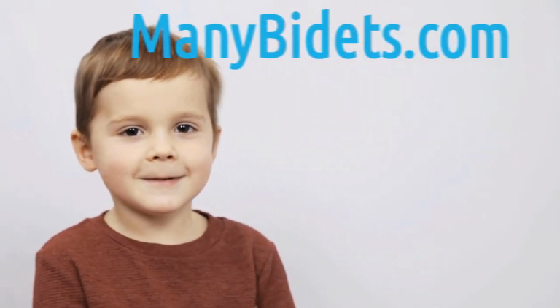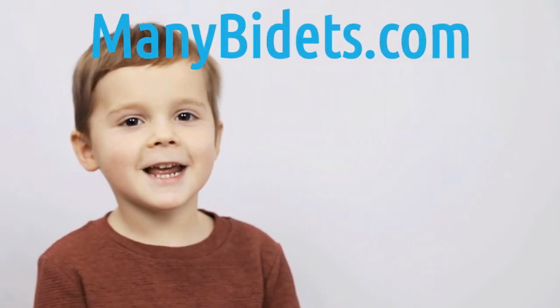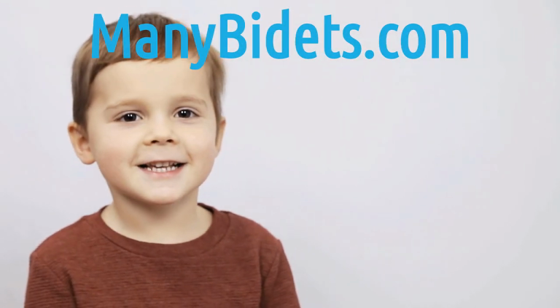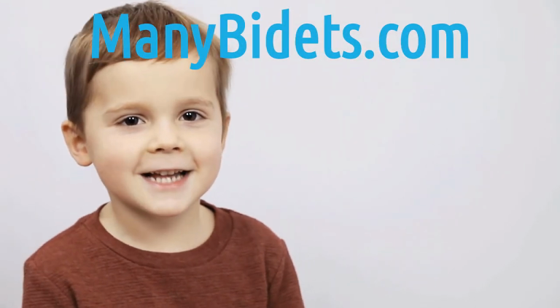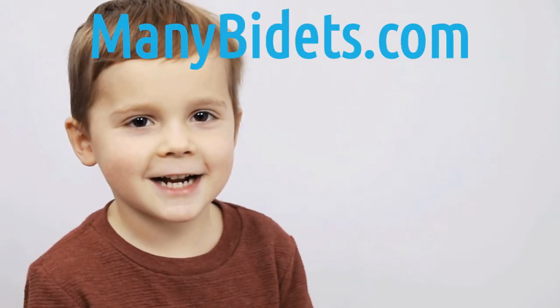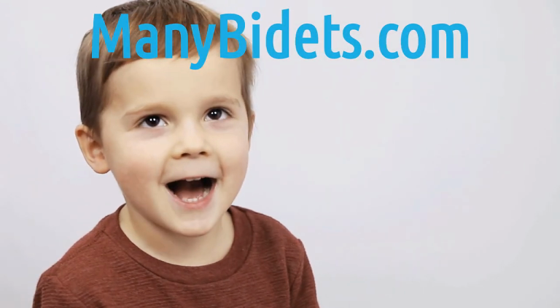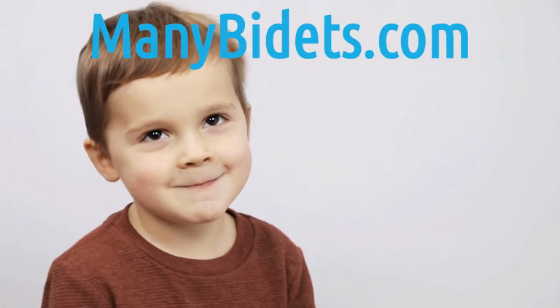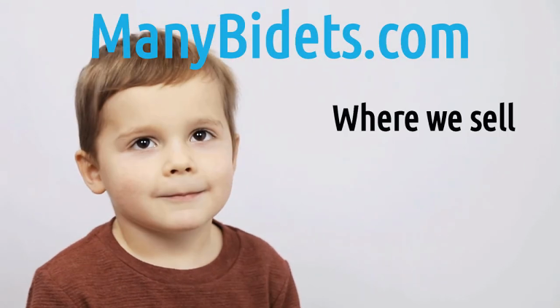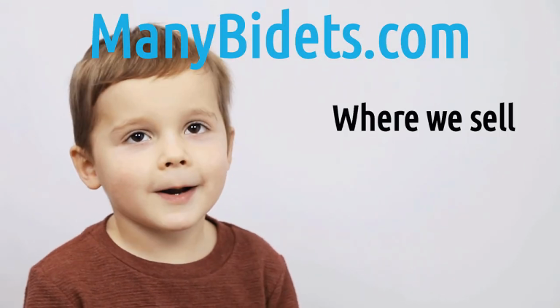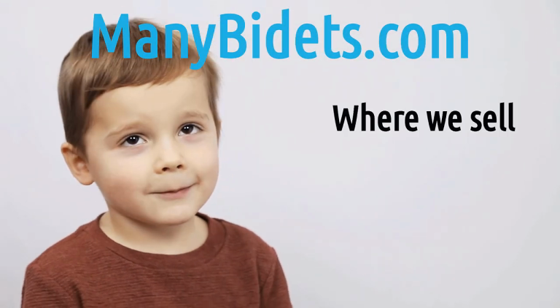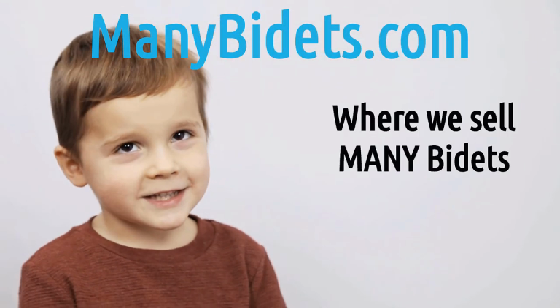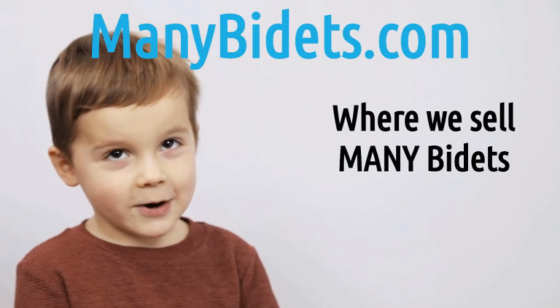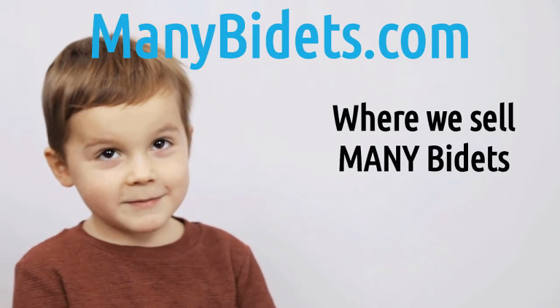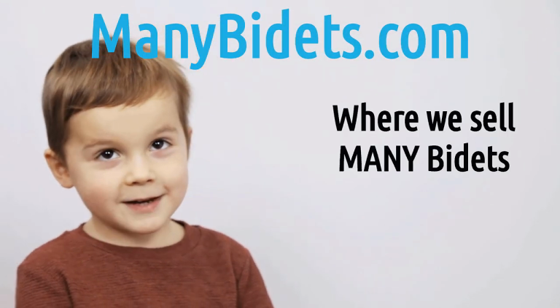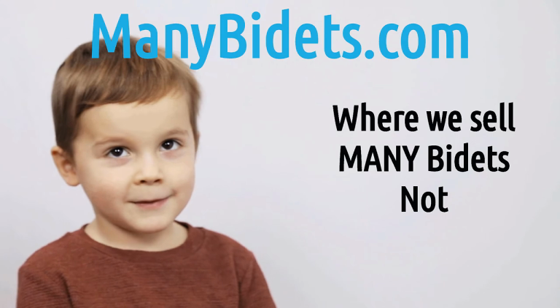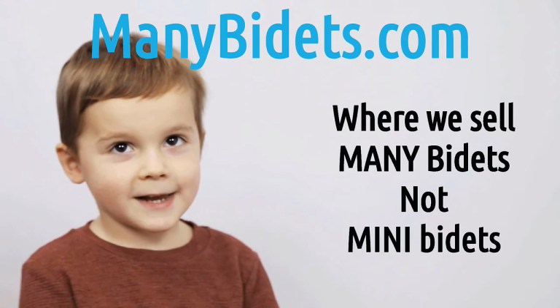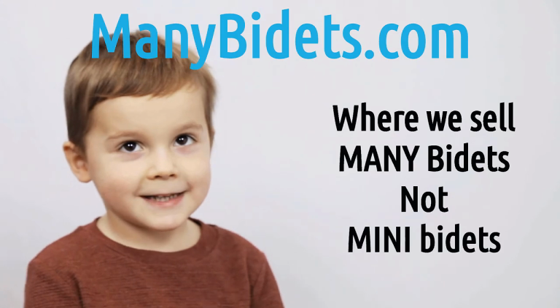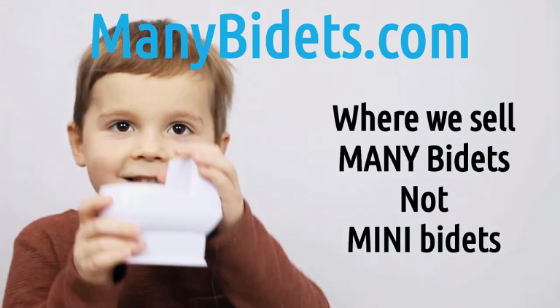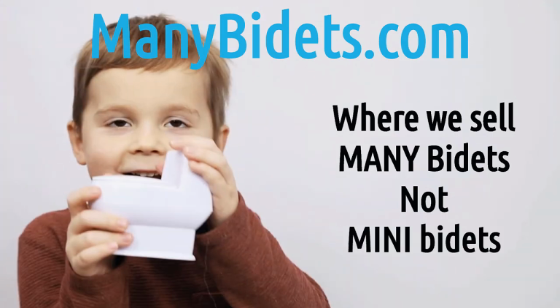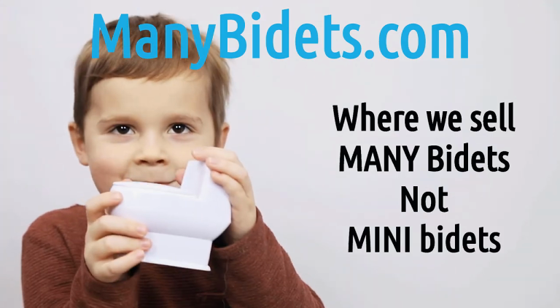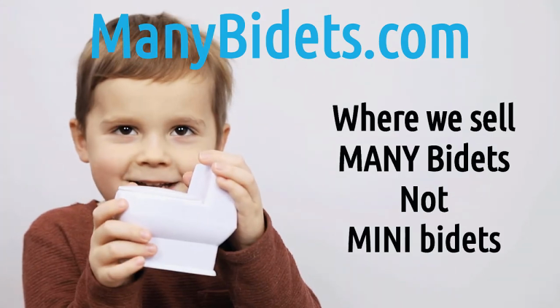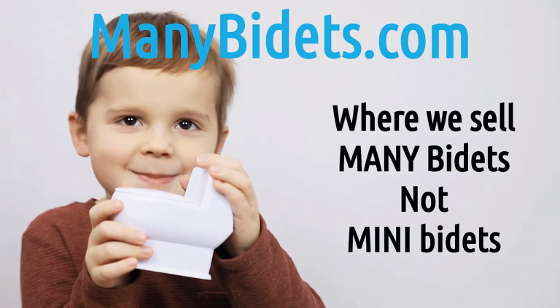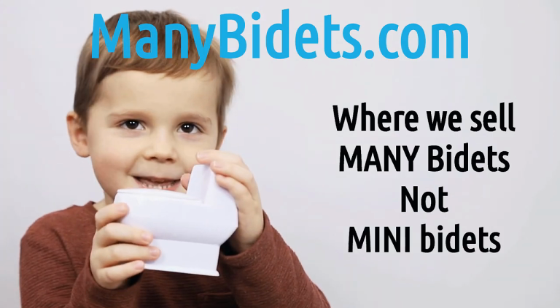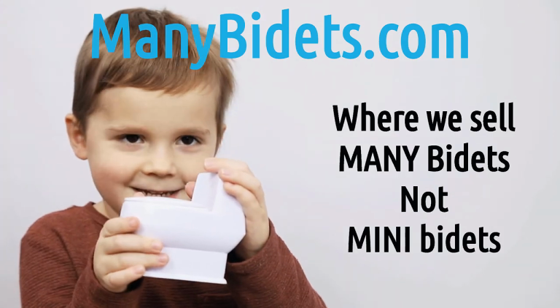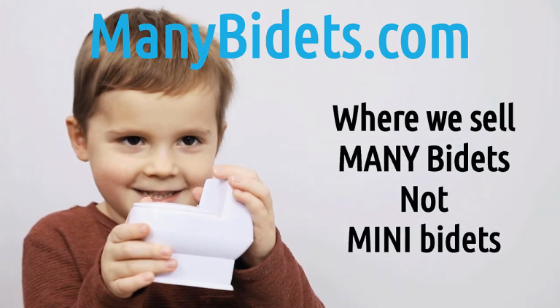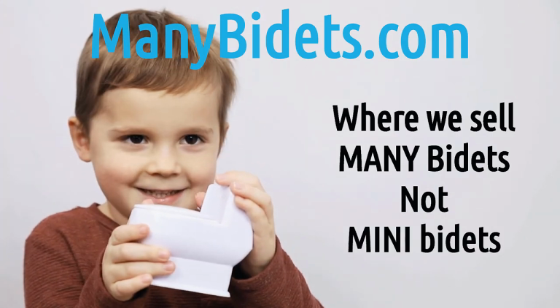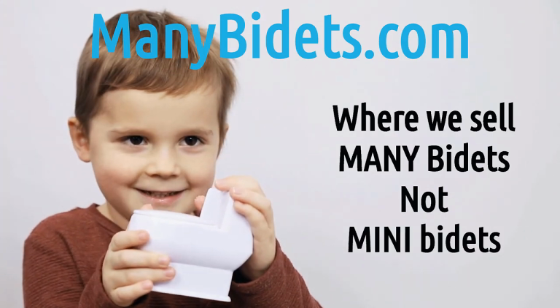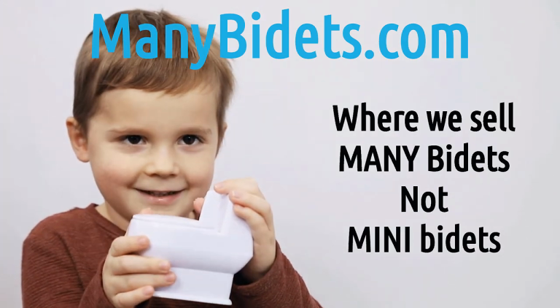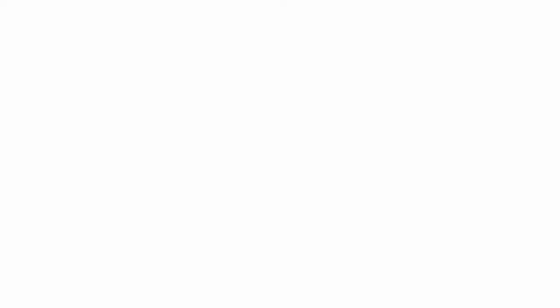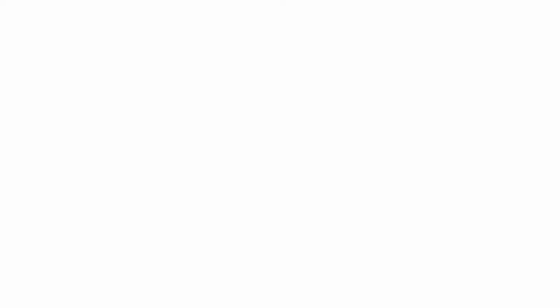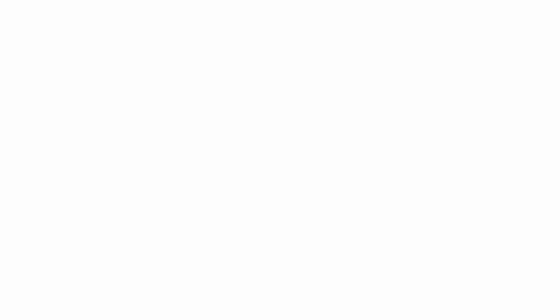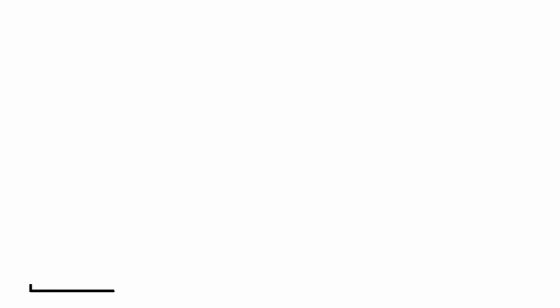MiniBidets.com, where we sell mini bidets, not mini bidets. We'll be right back.